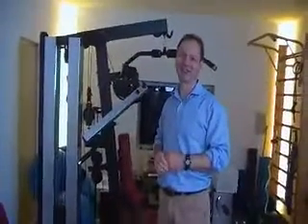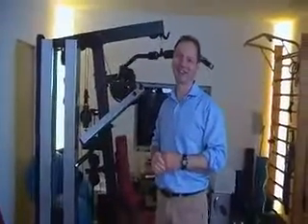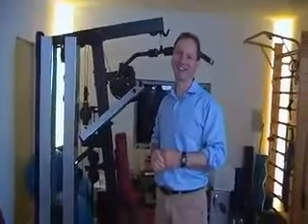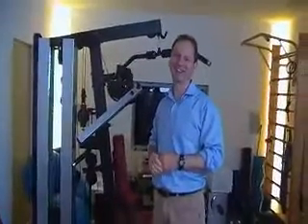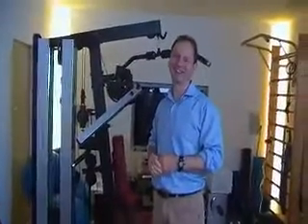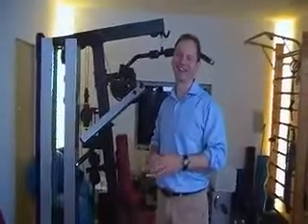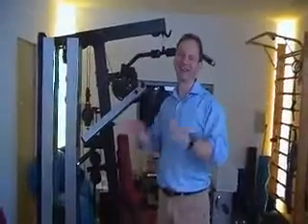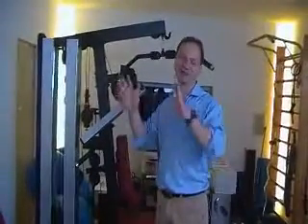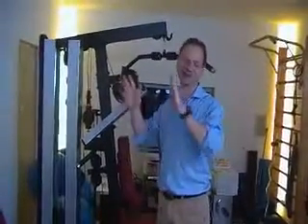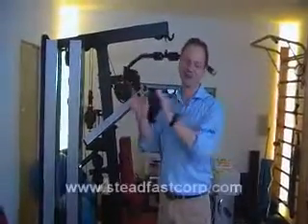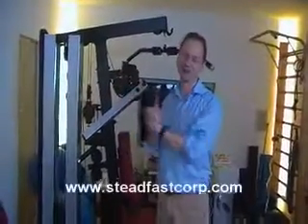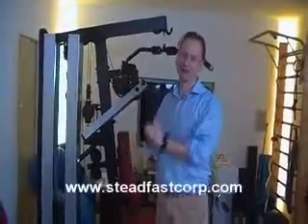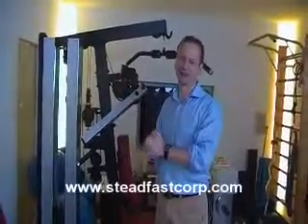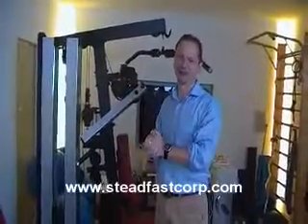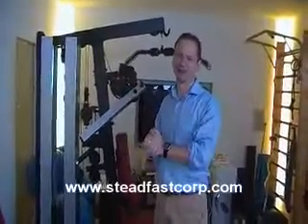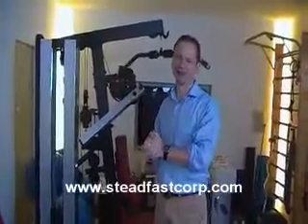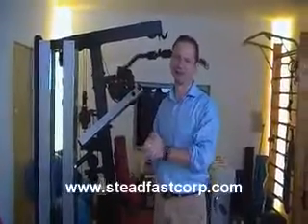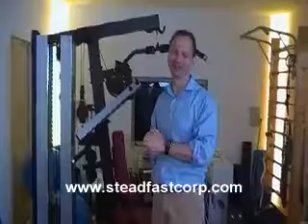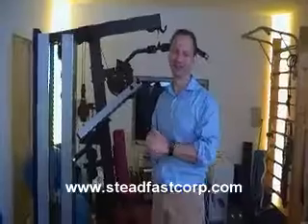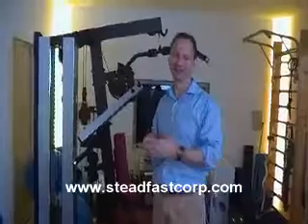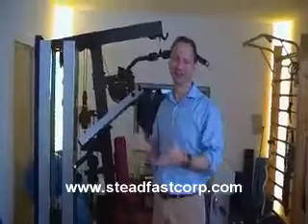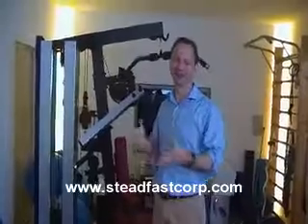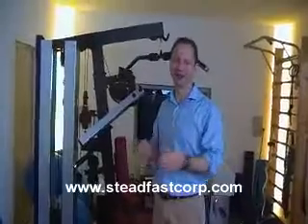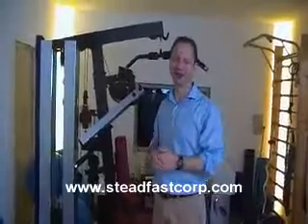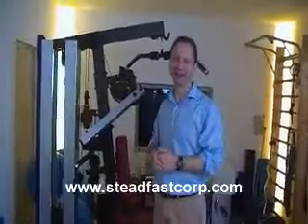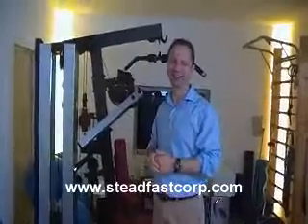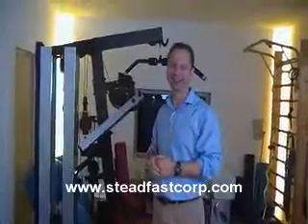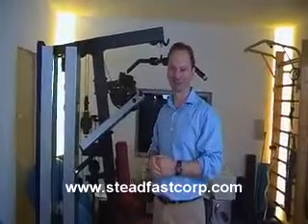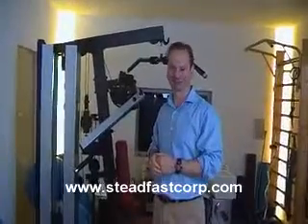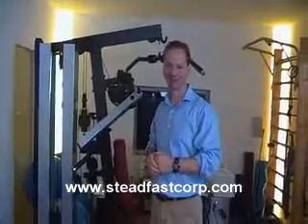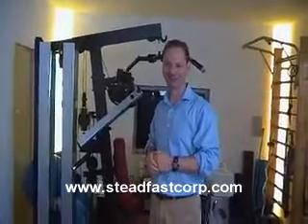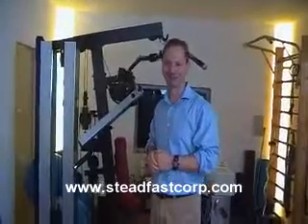So anyway, a simple demonstration, but I hope that gives you an idea. Thank you.